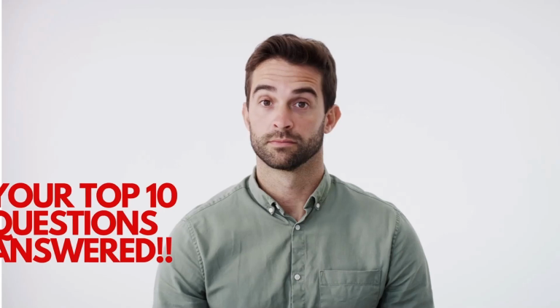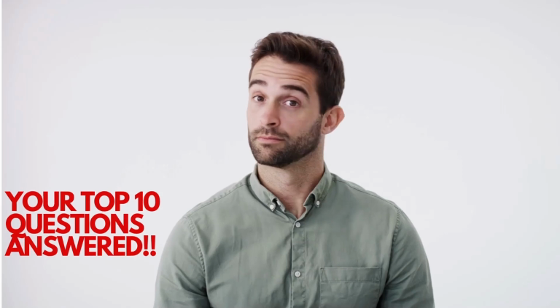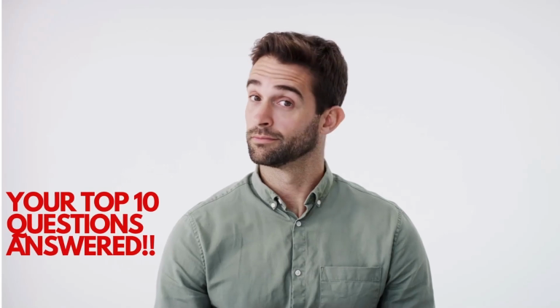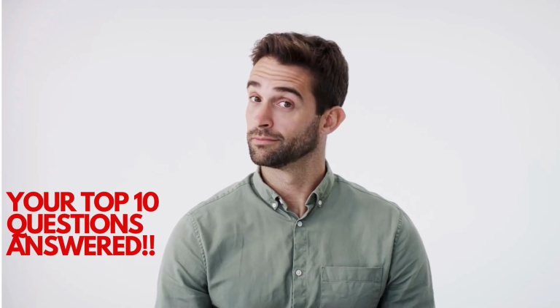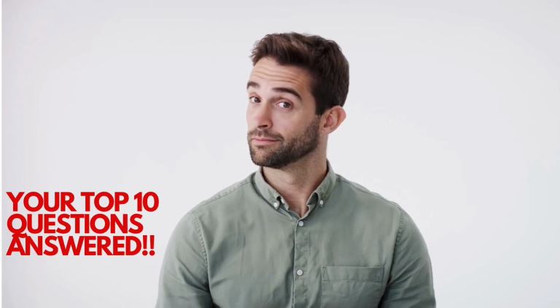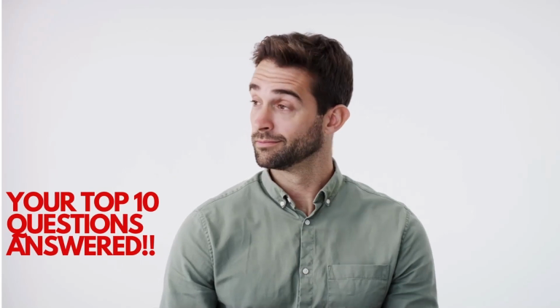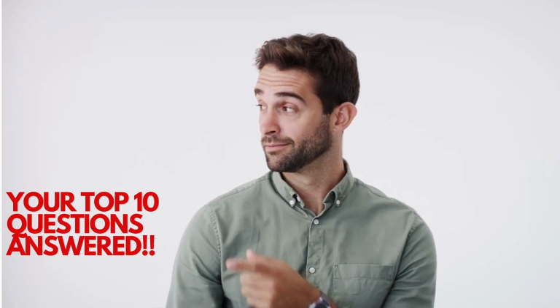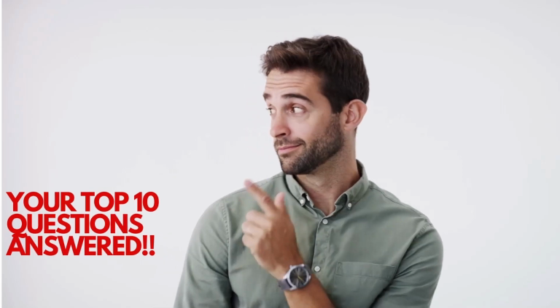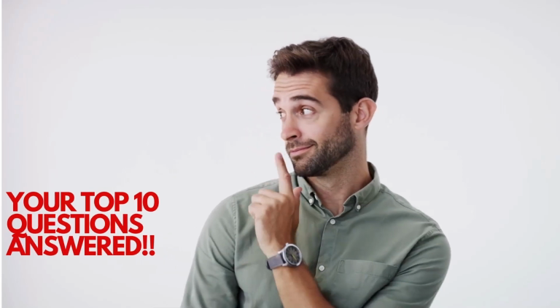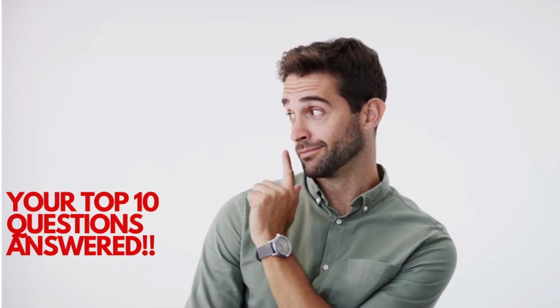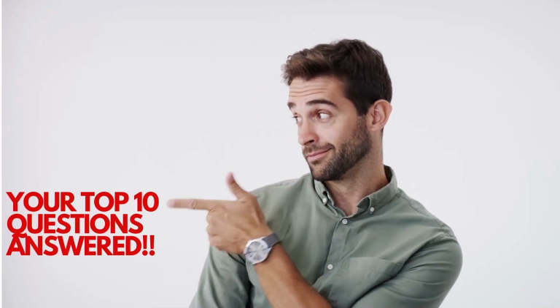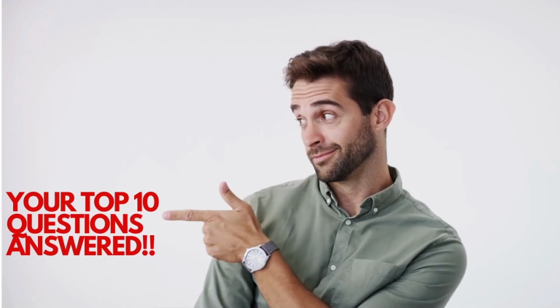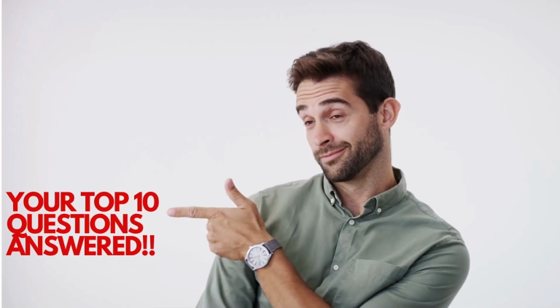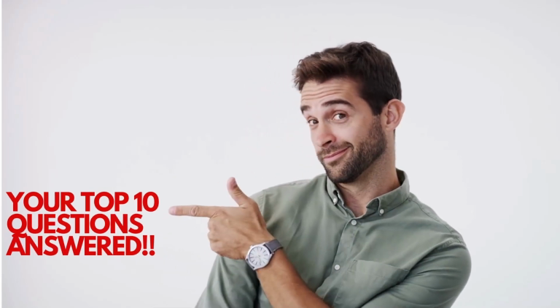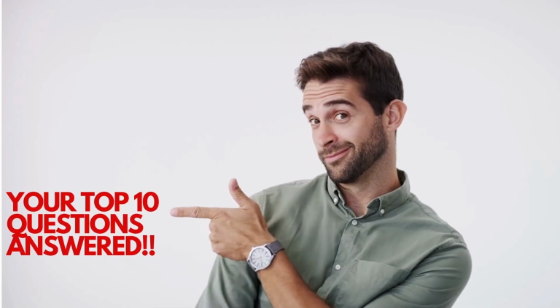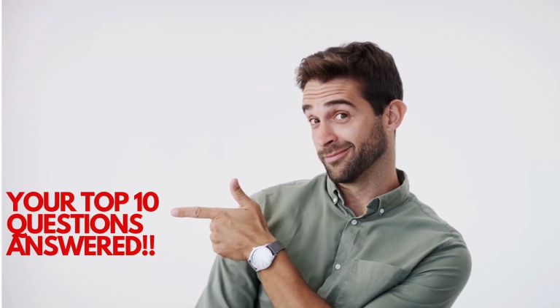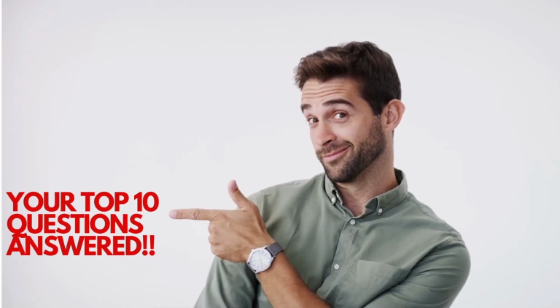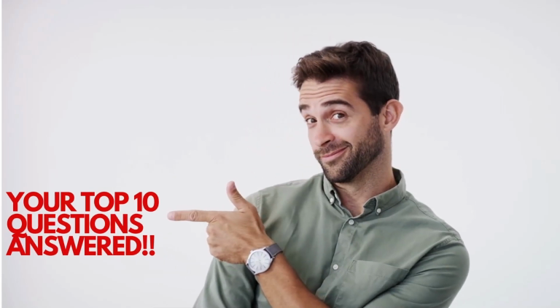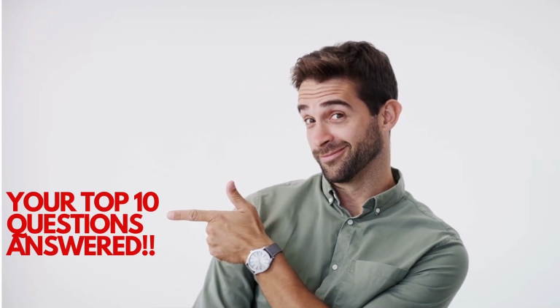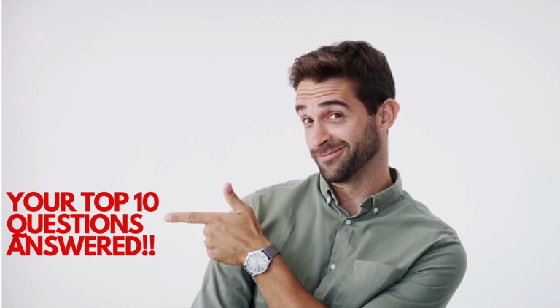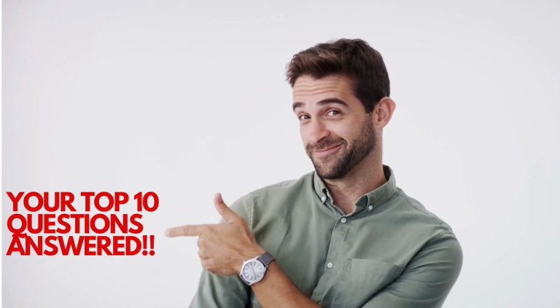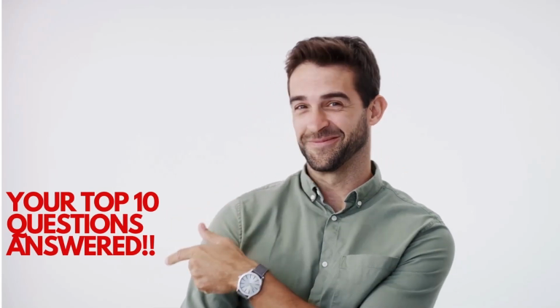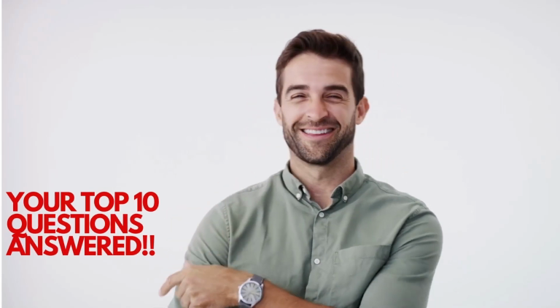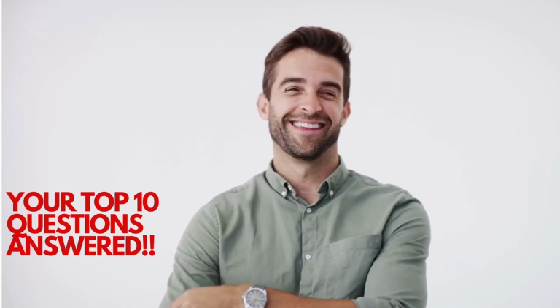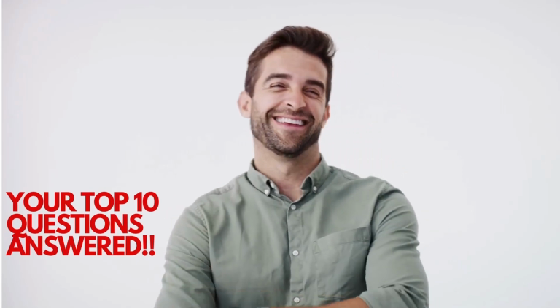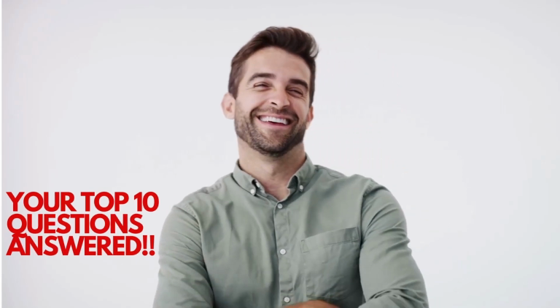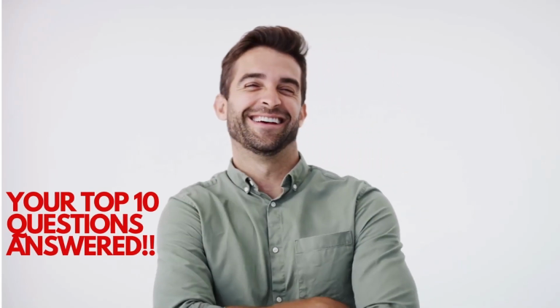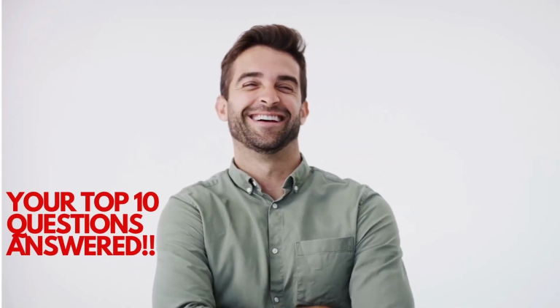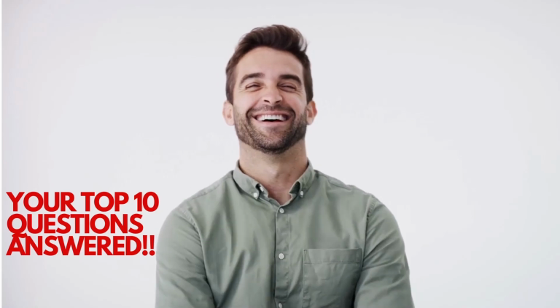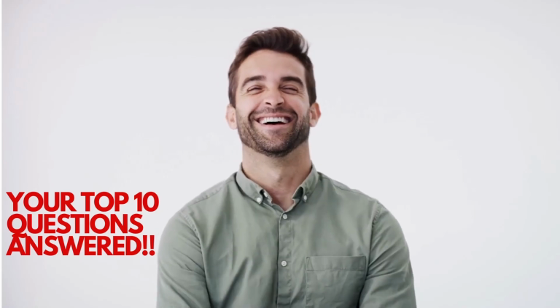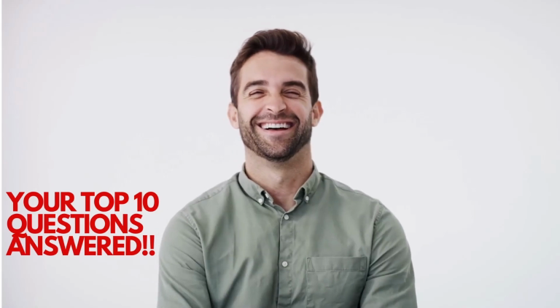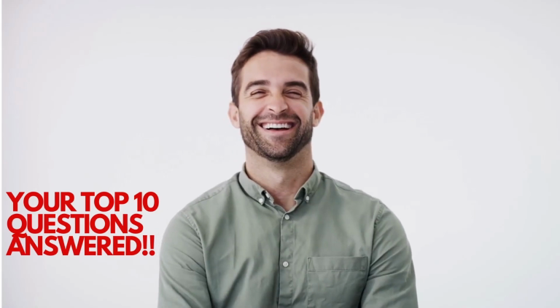Welcome to our video on the top 10 questions we get asked about Sotacan airplanes. Let's jump right in.